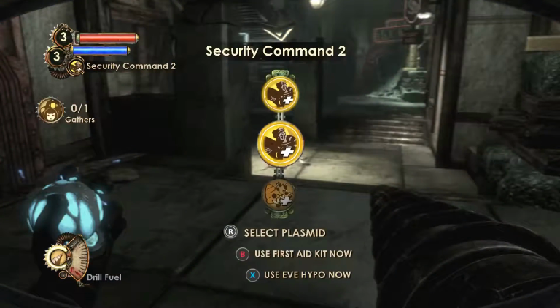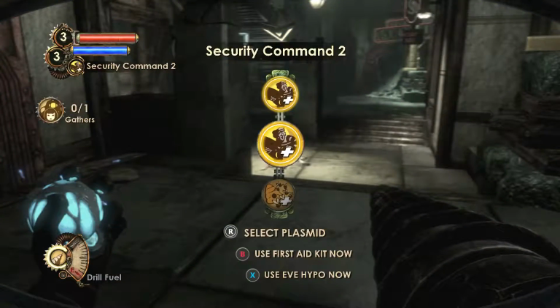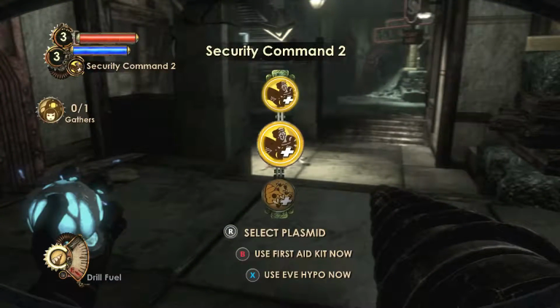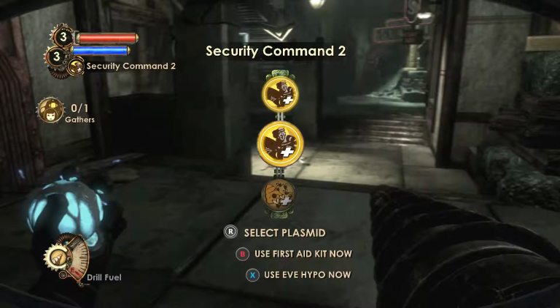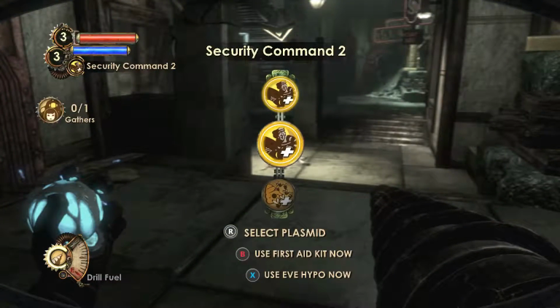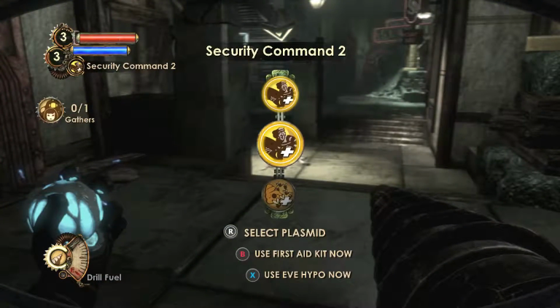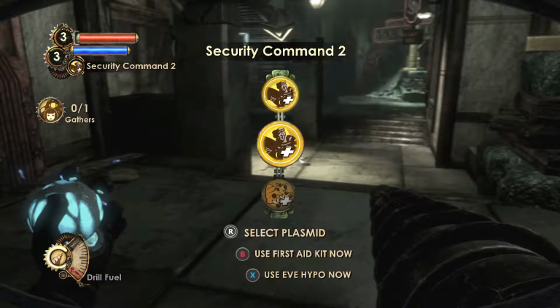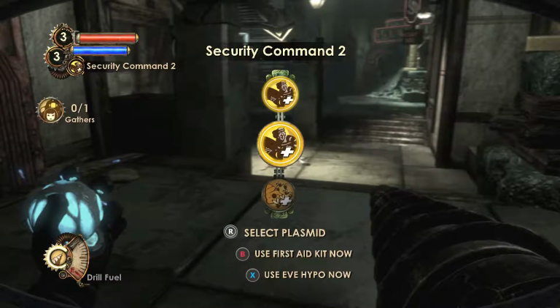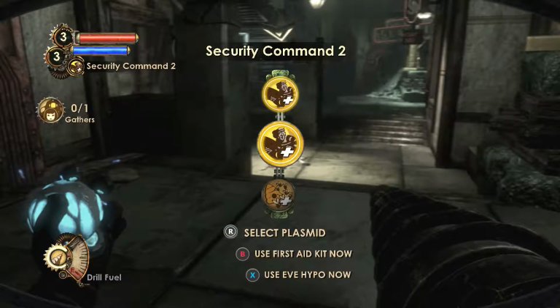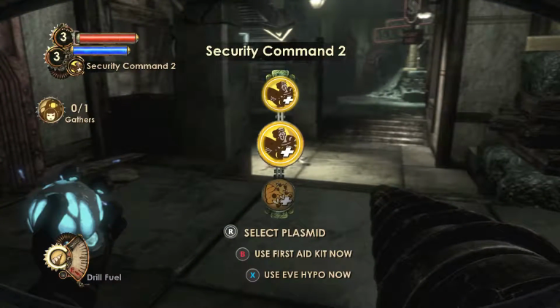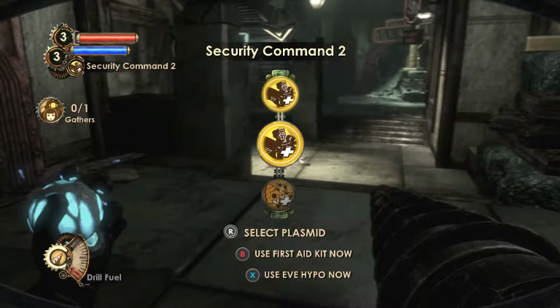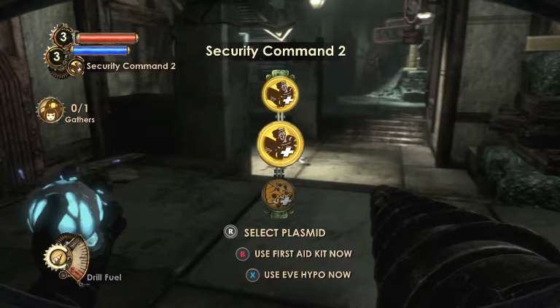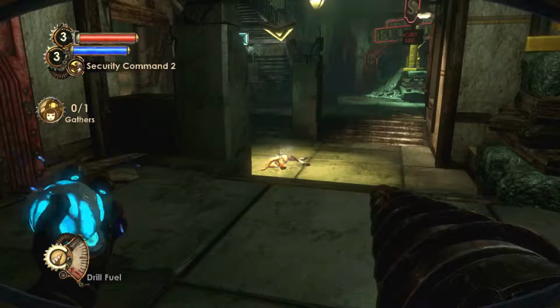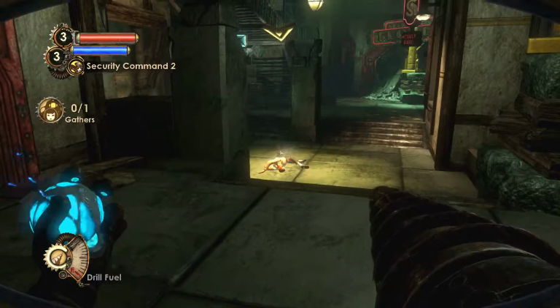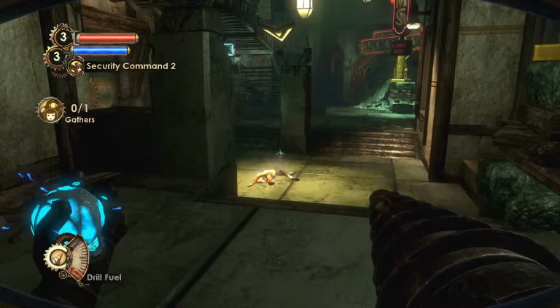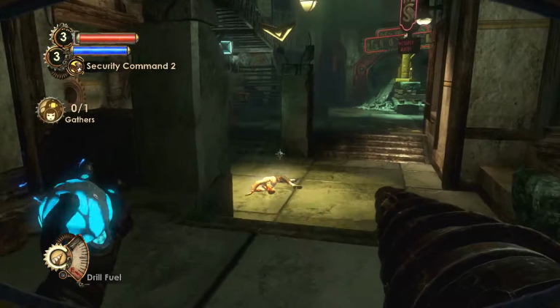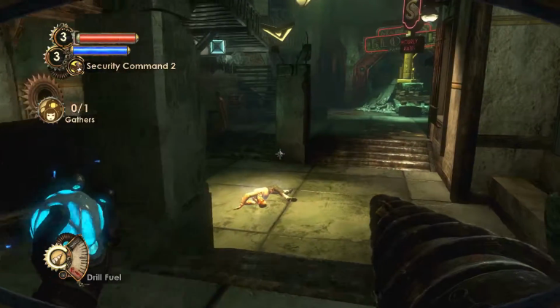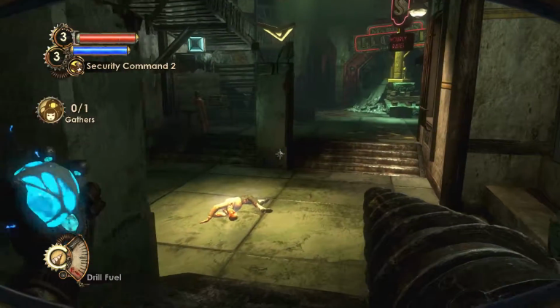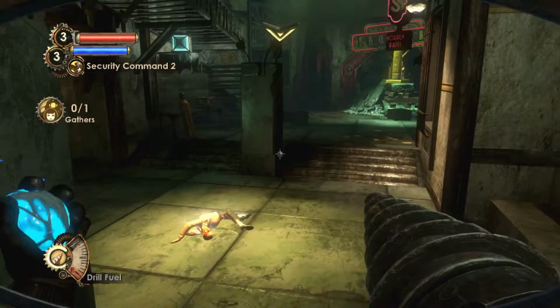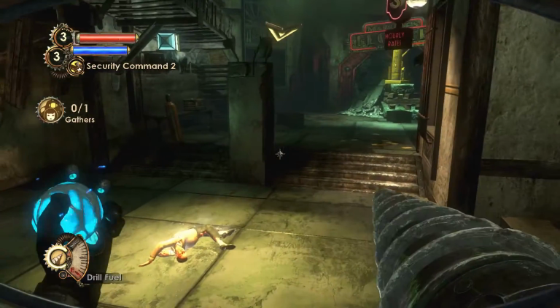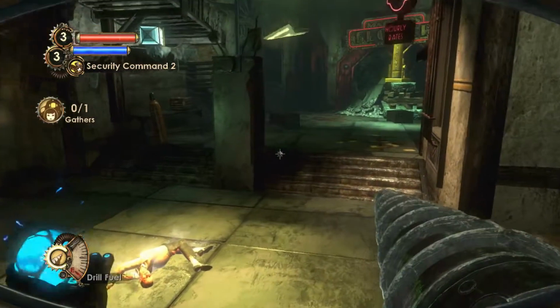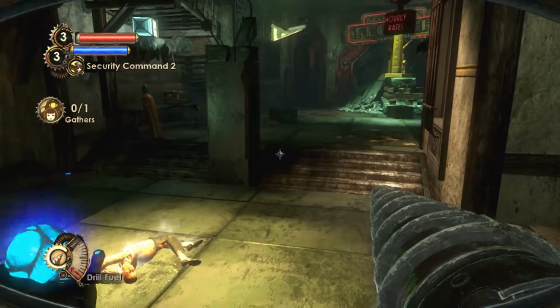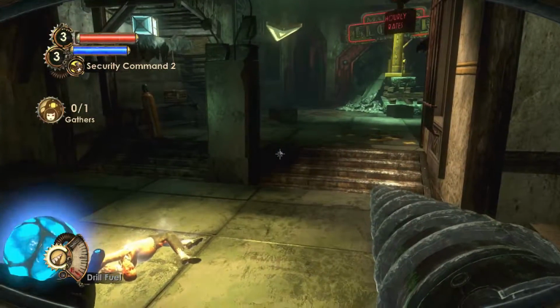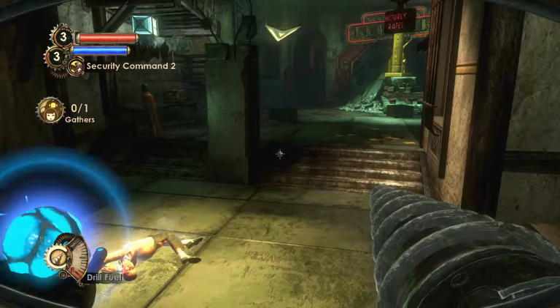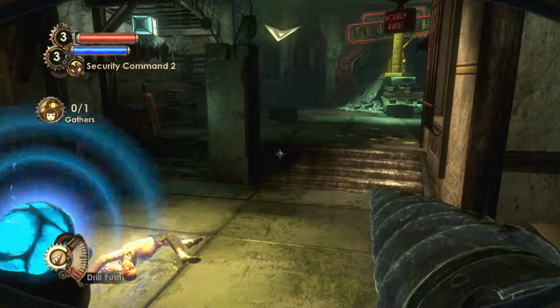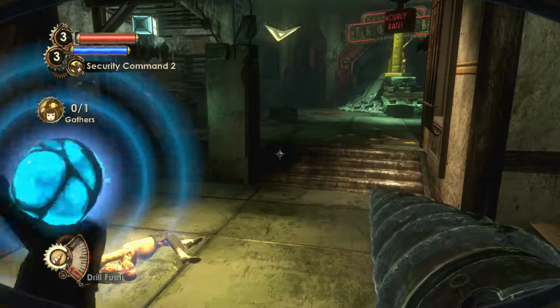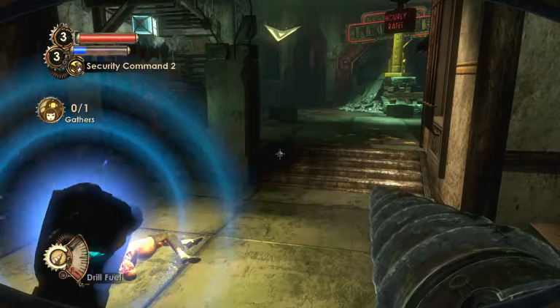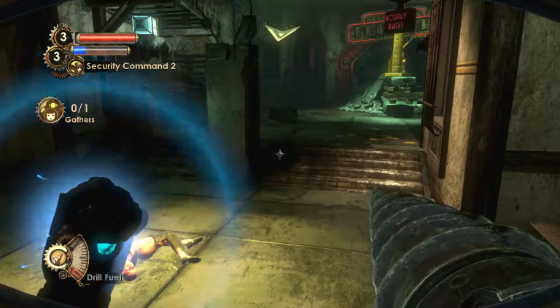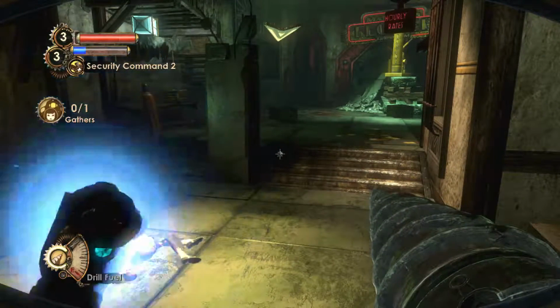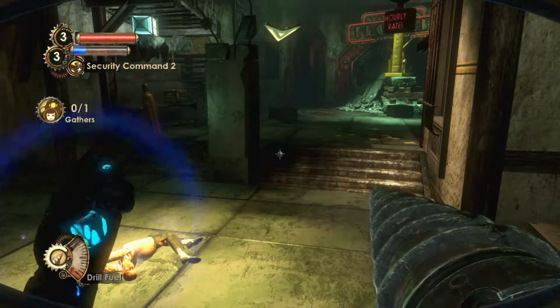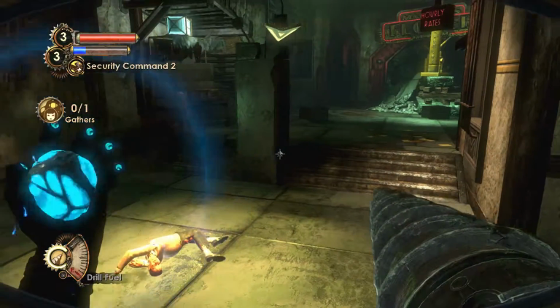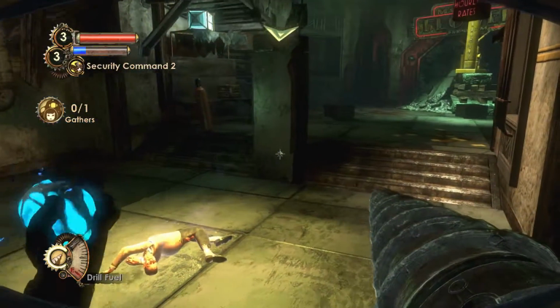This is security command two, so you can spawn two turrets or two sentry bots.